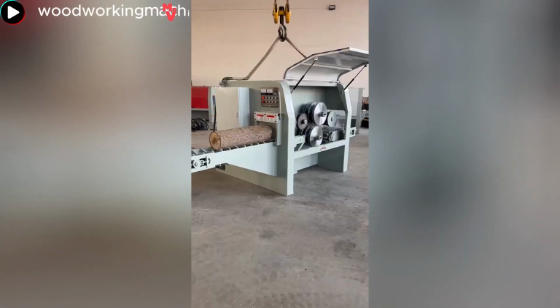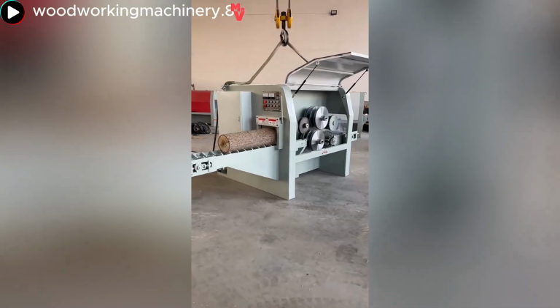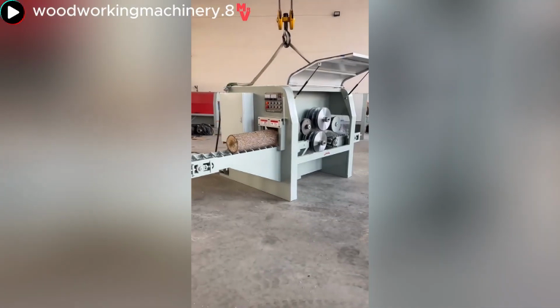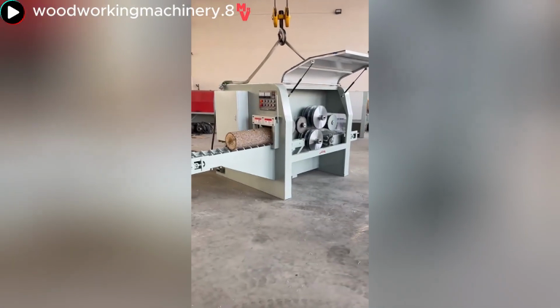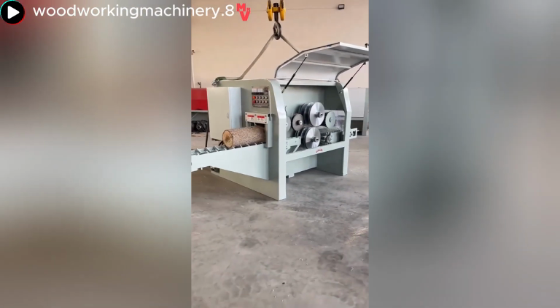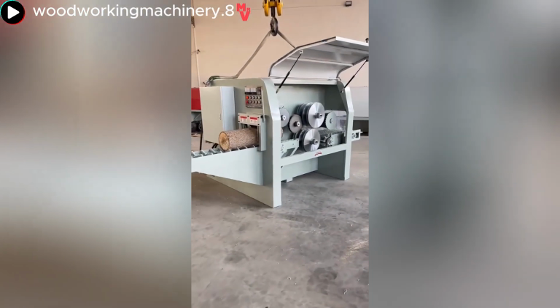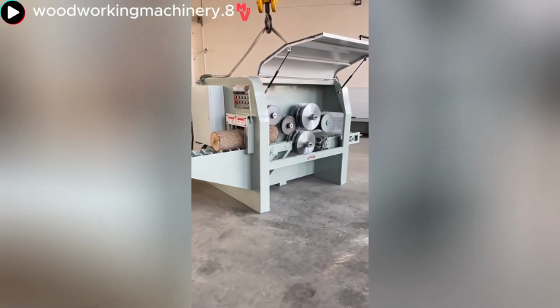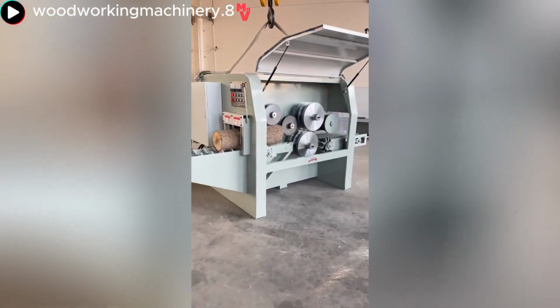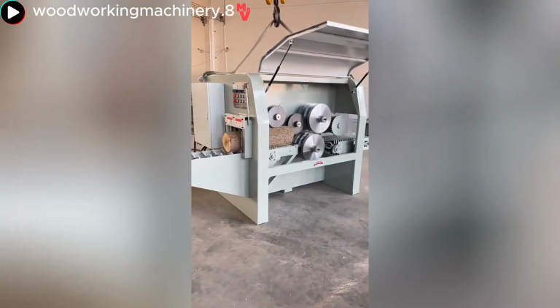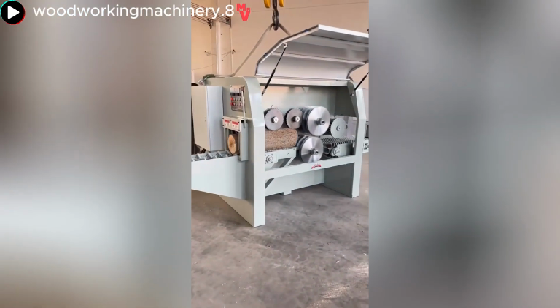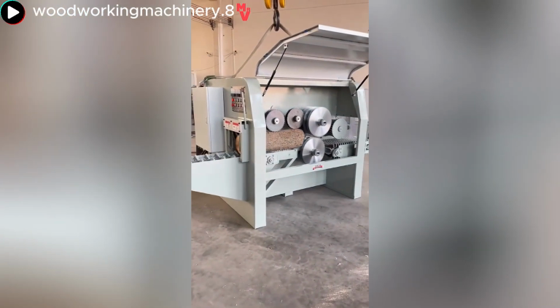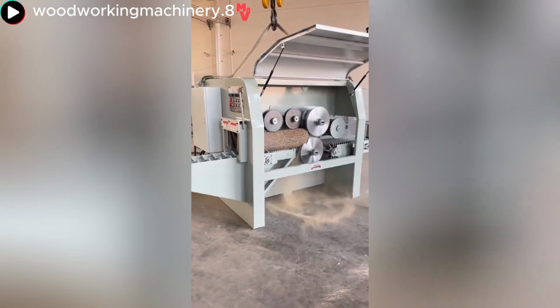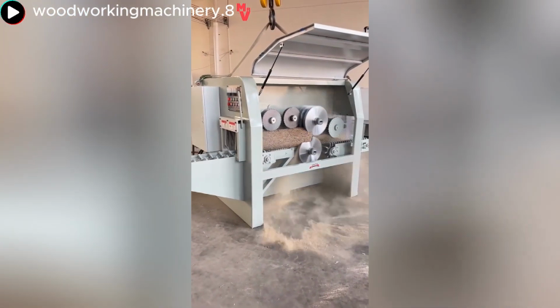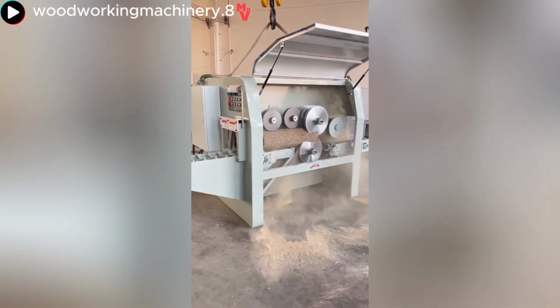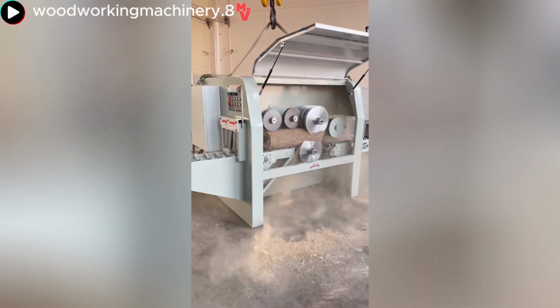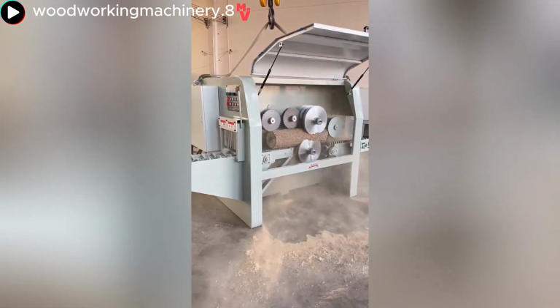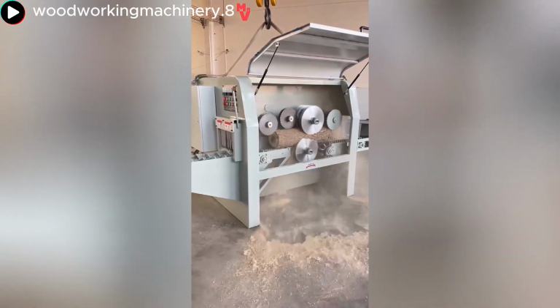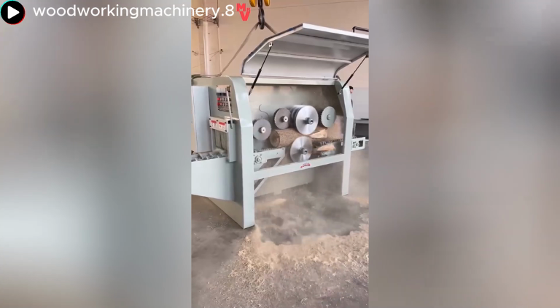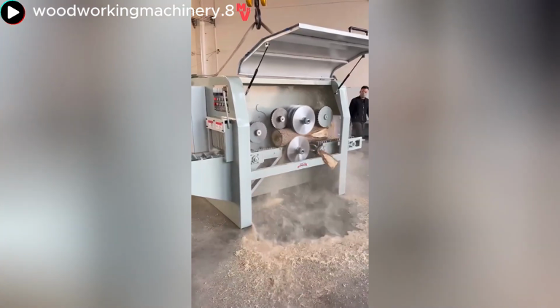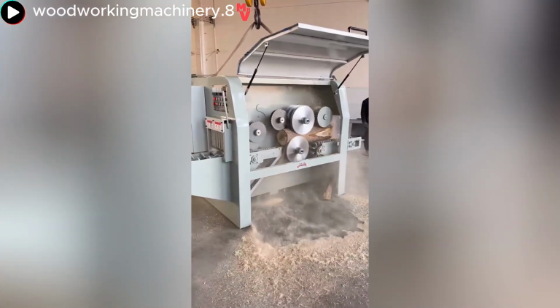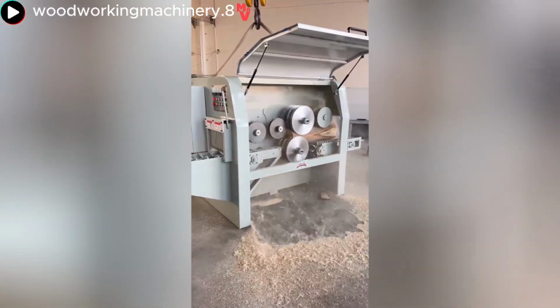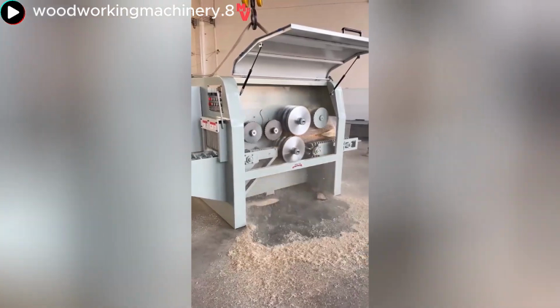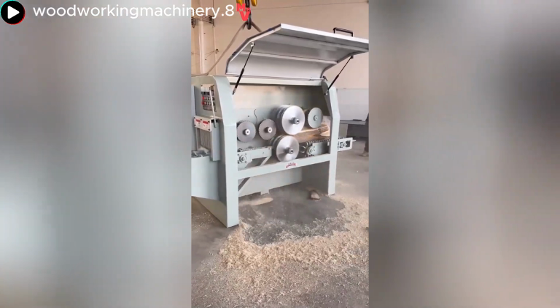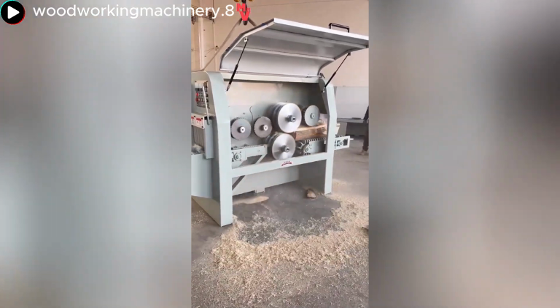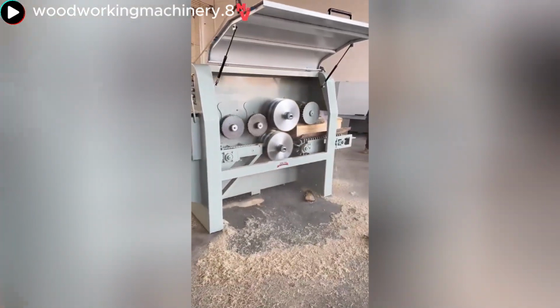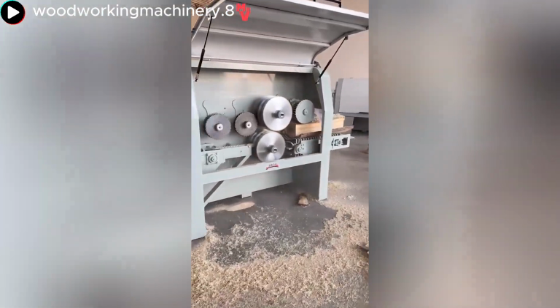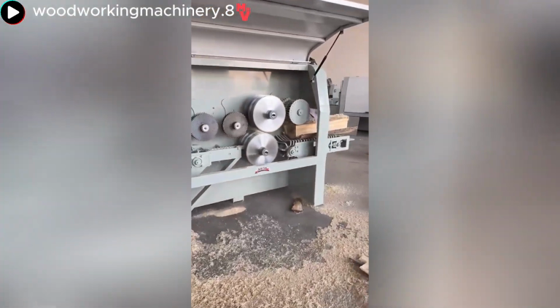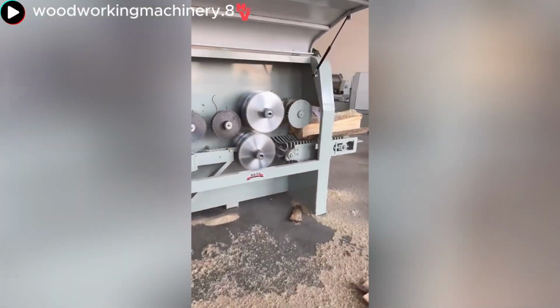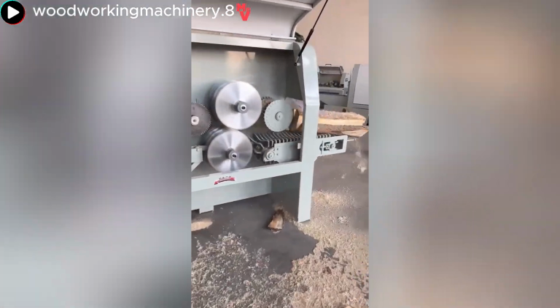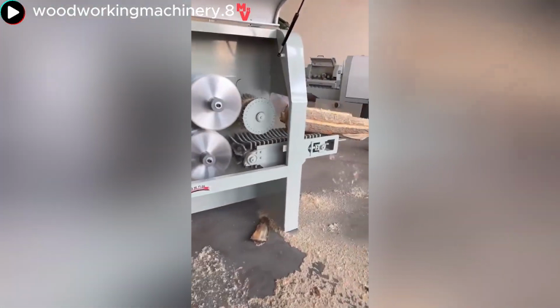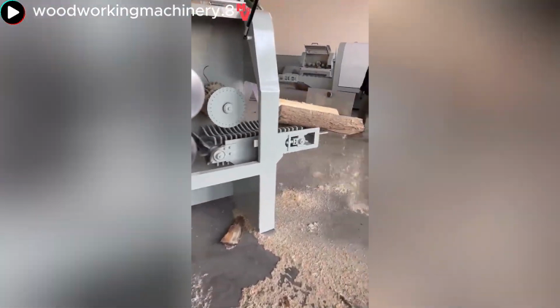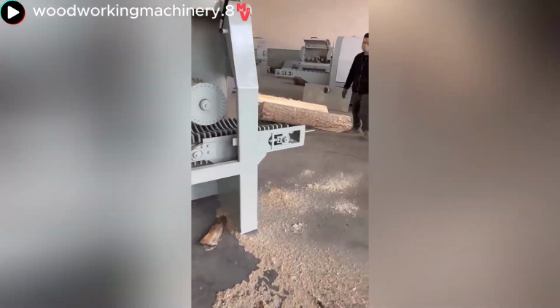This complex table saw can smoothly cut perfect layers from a log without any interaction from the operator.